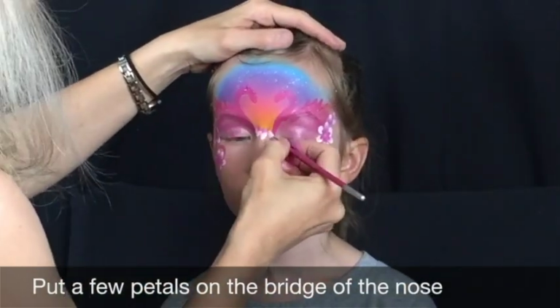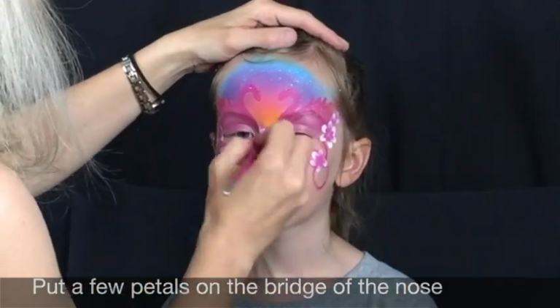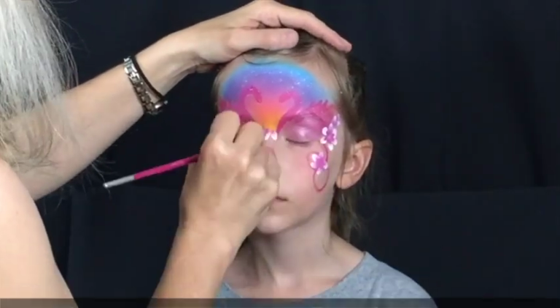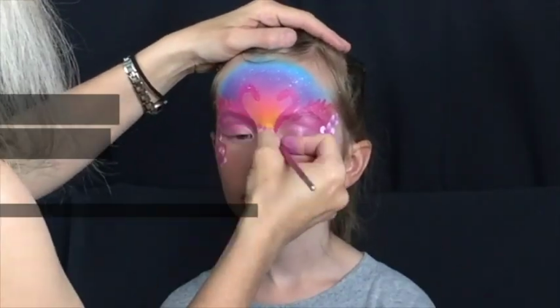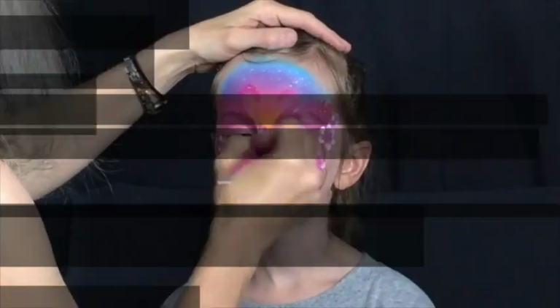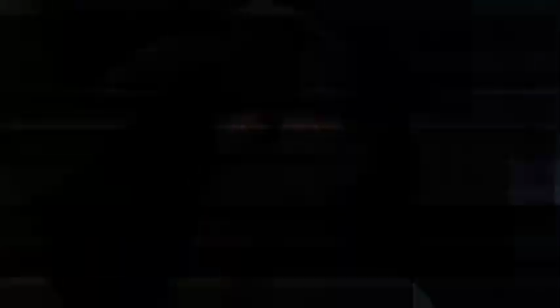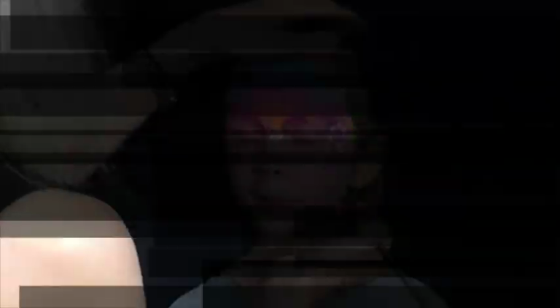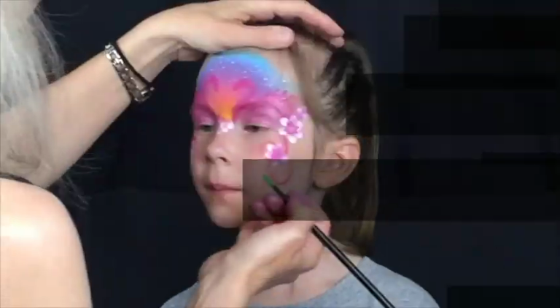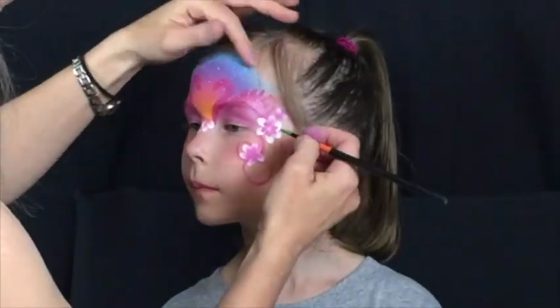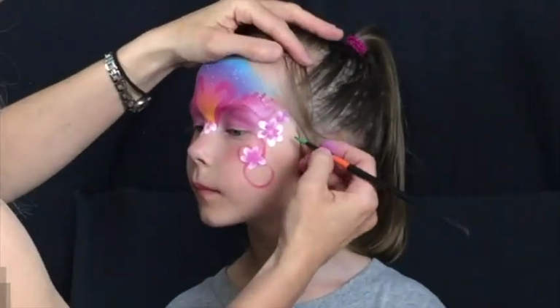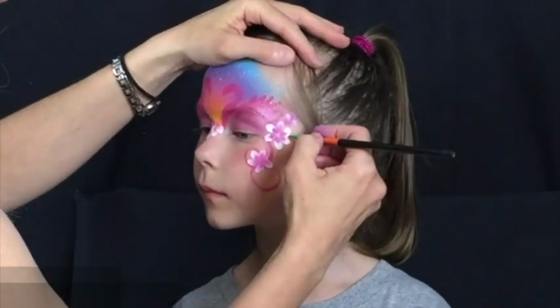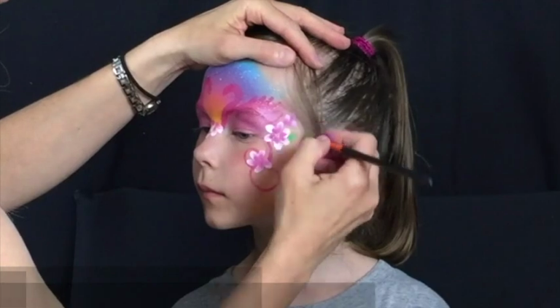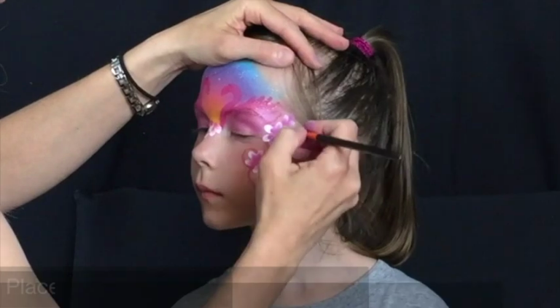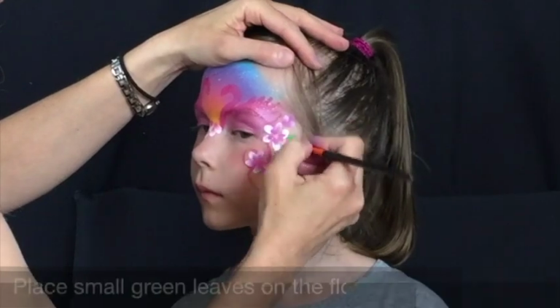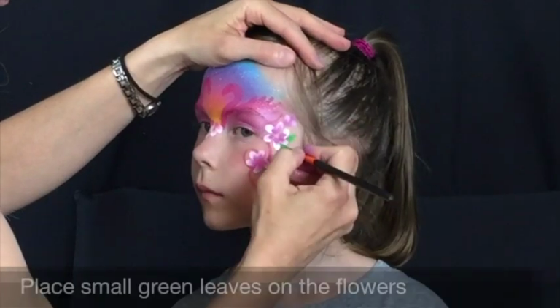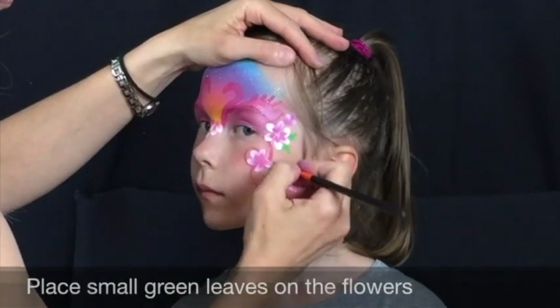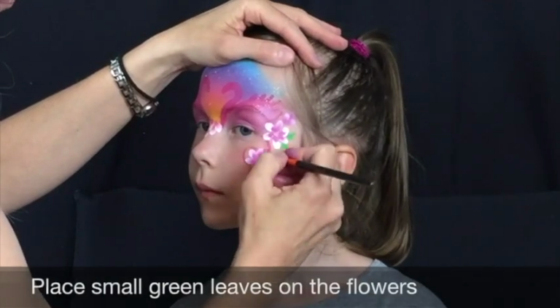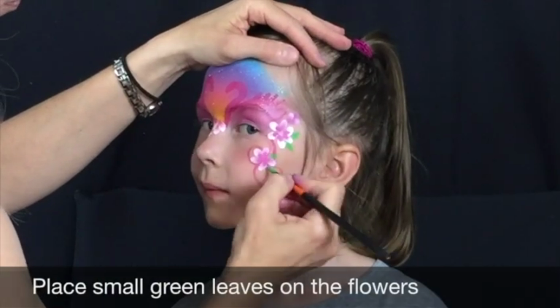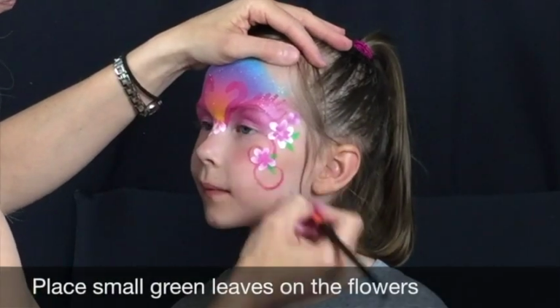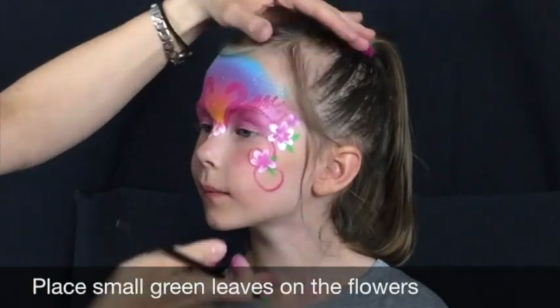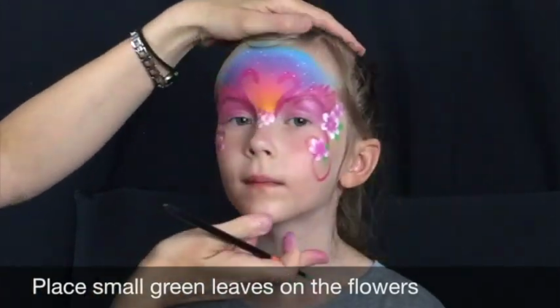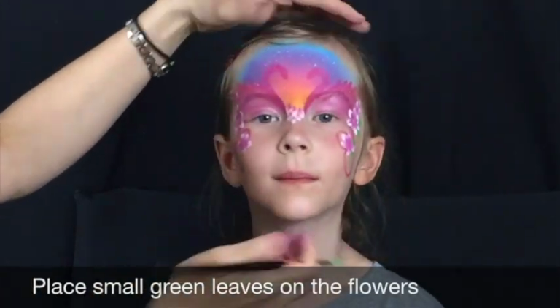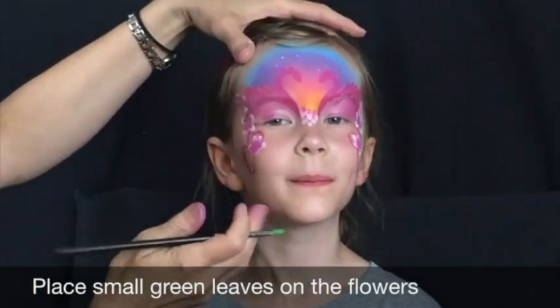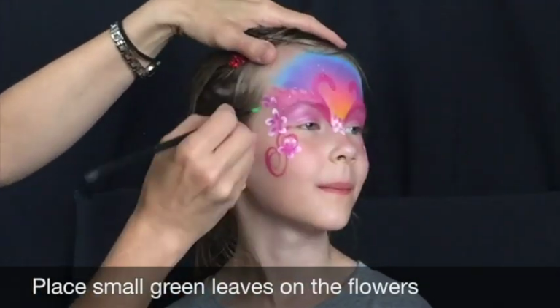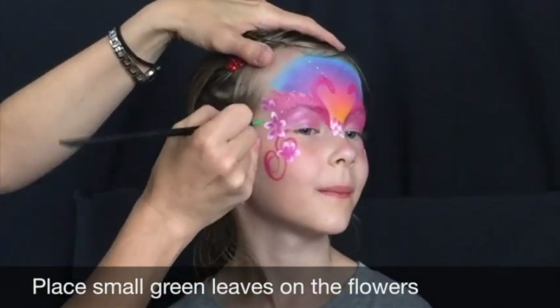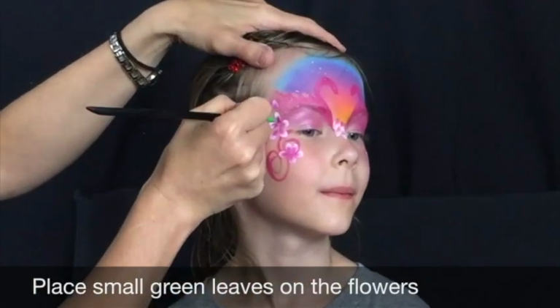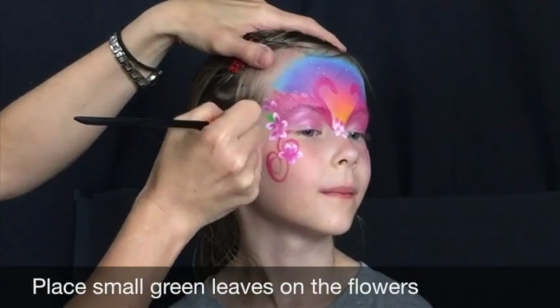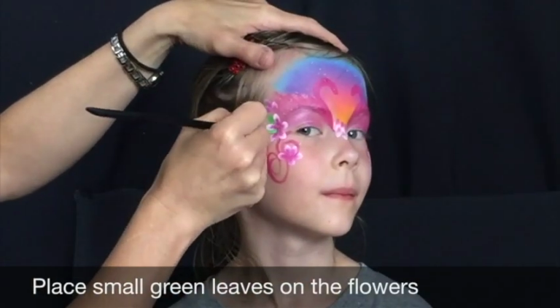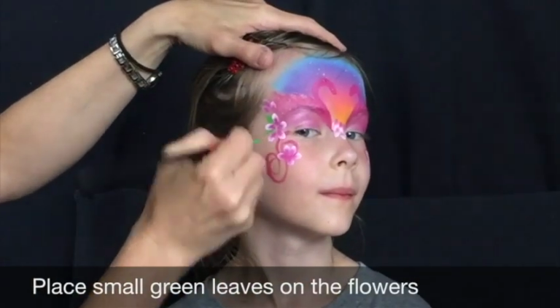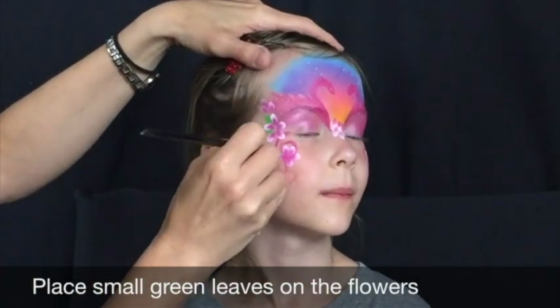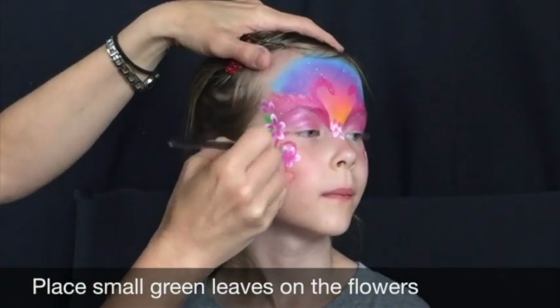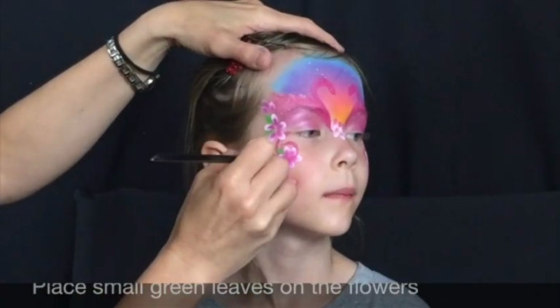Use your No. 5 round brush and Tag Green to add some small leaves to the flowers.